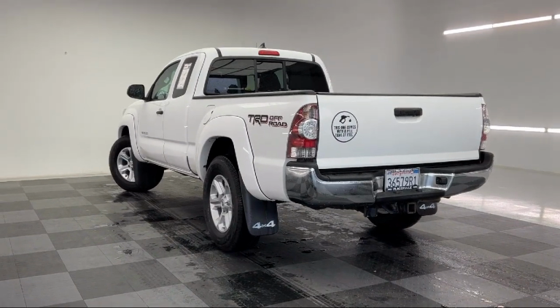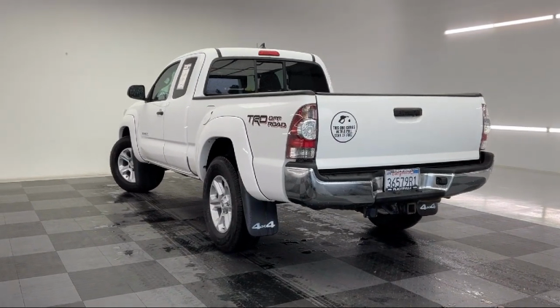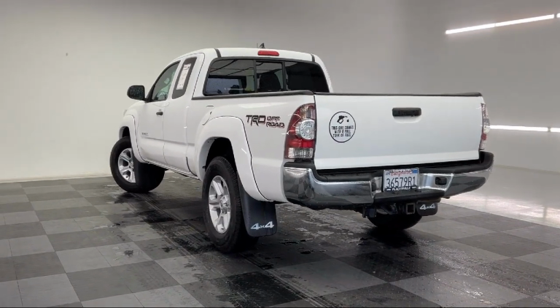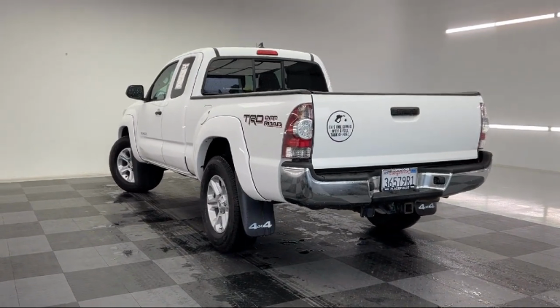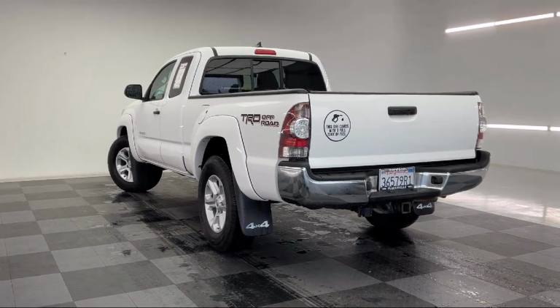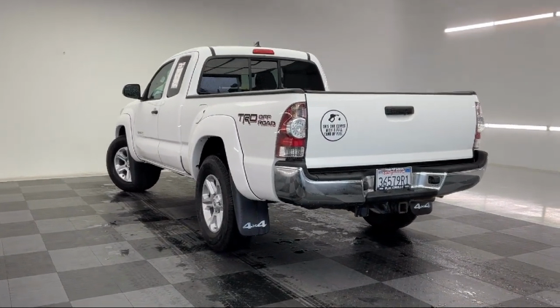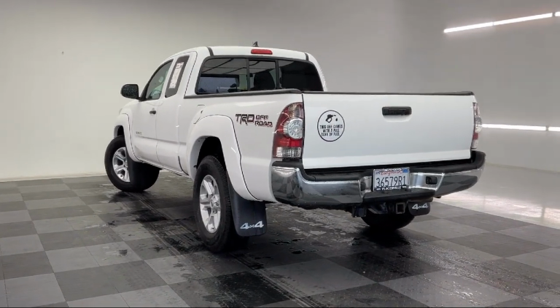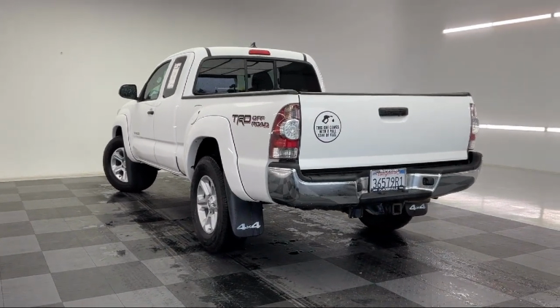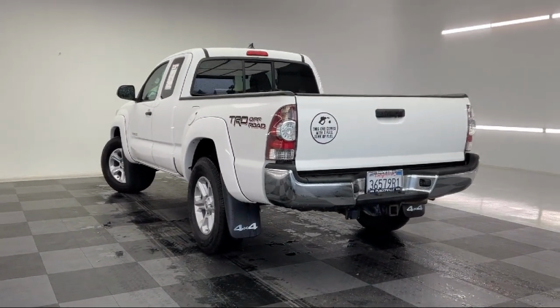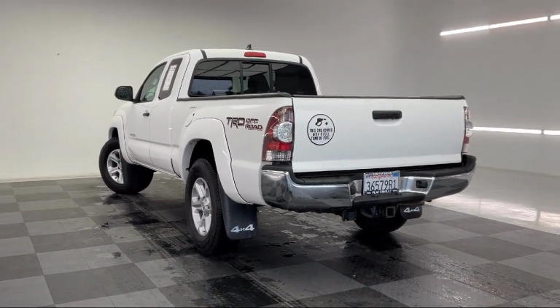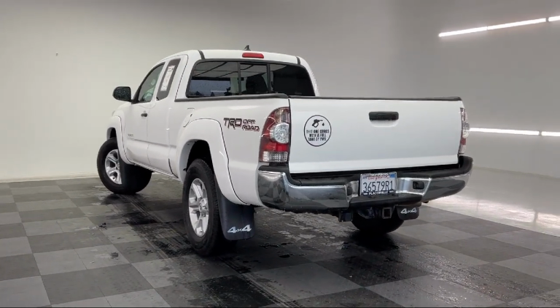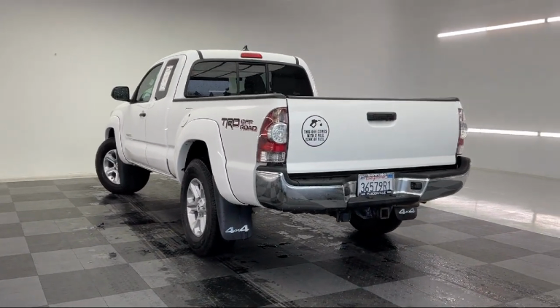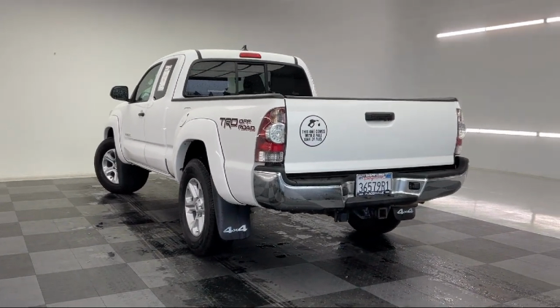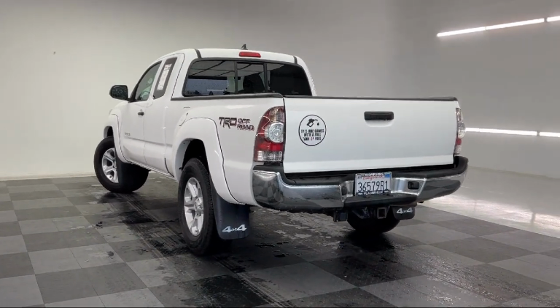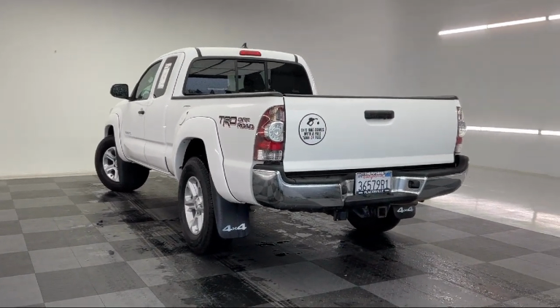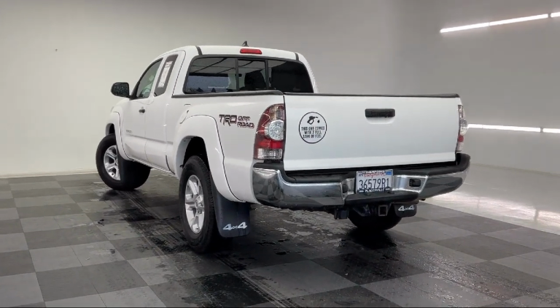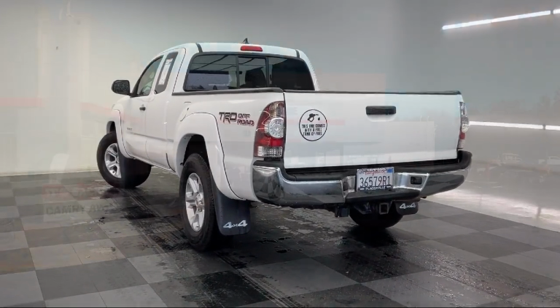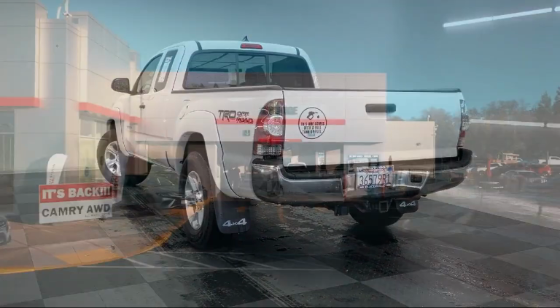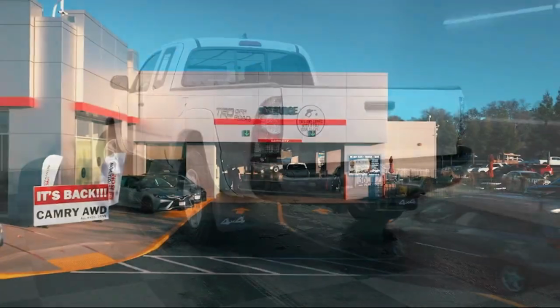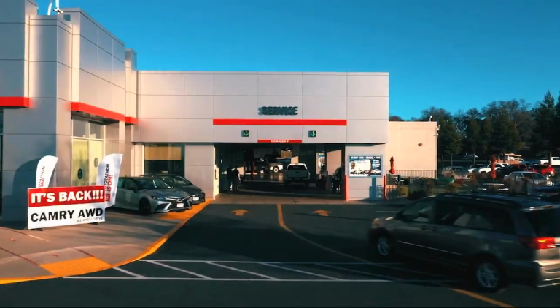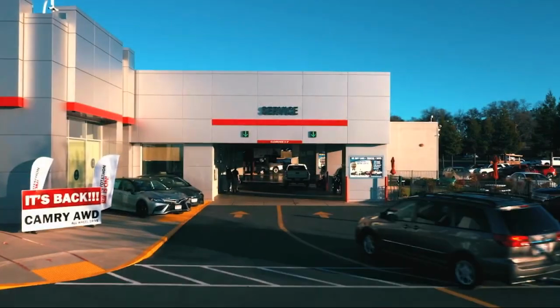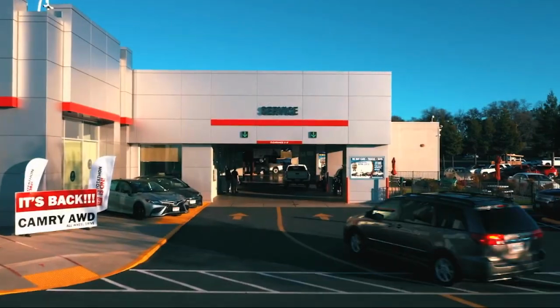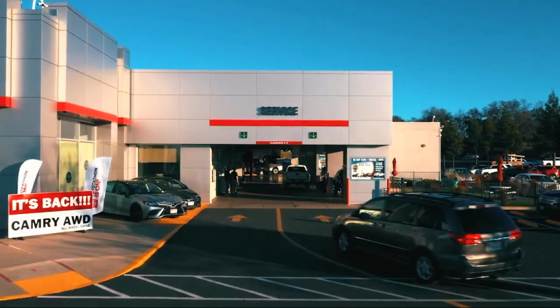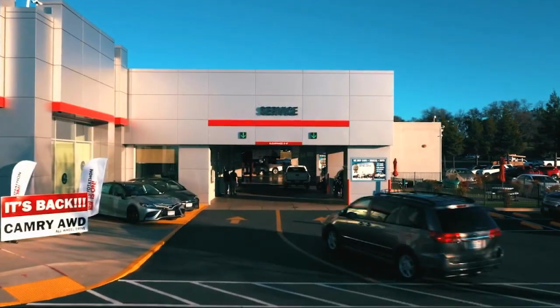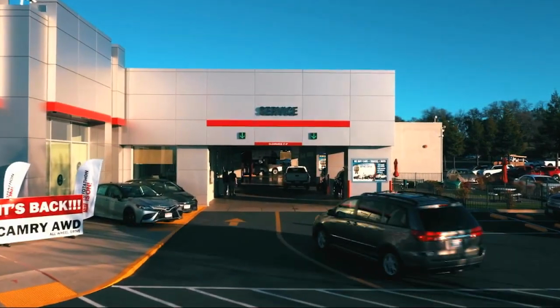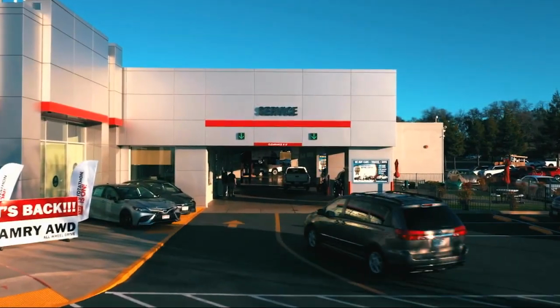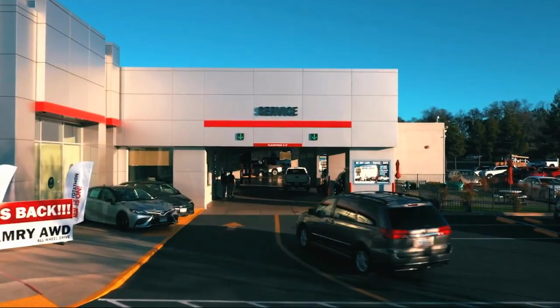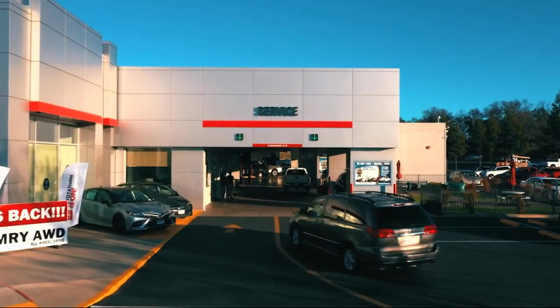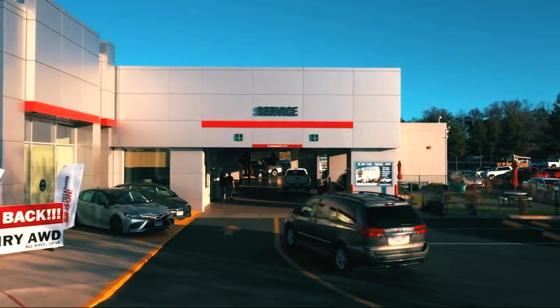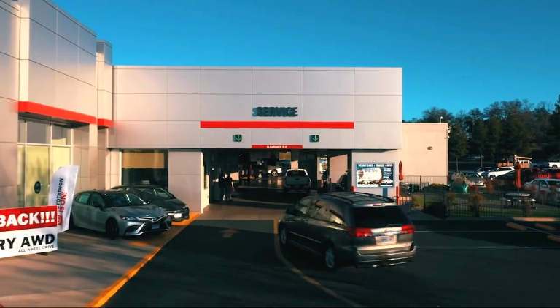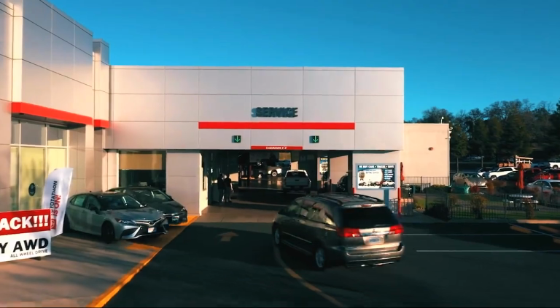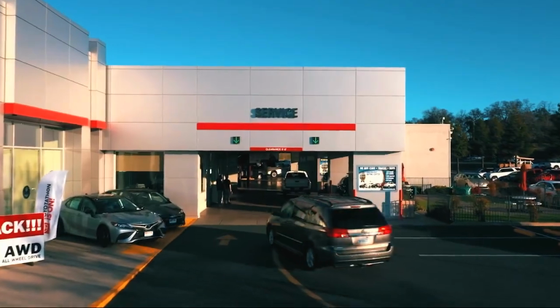So give us a chance to be part of your family today, and come visit us here at Thompson's Toyota.